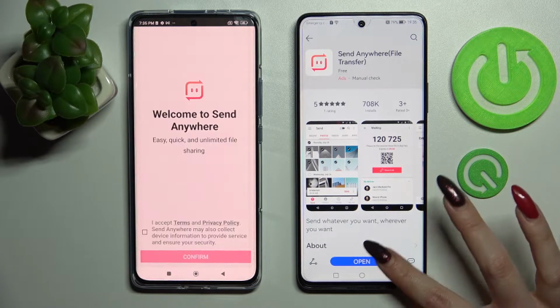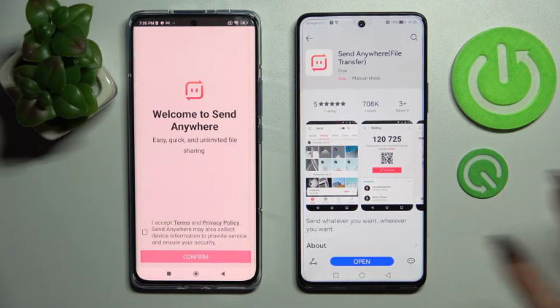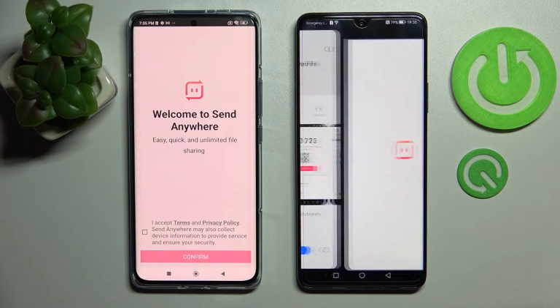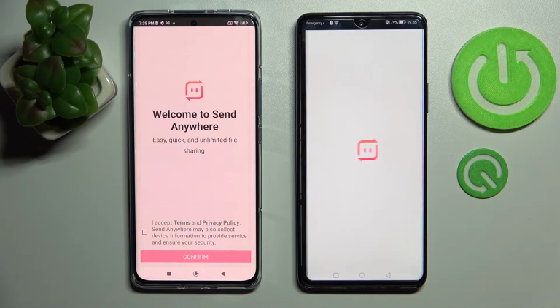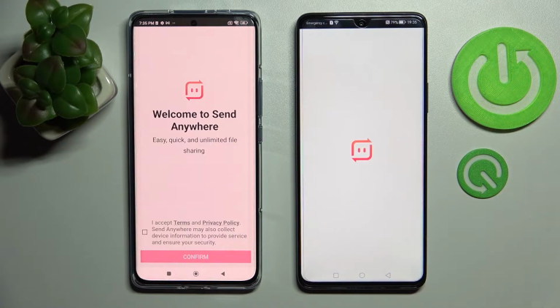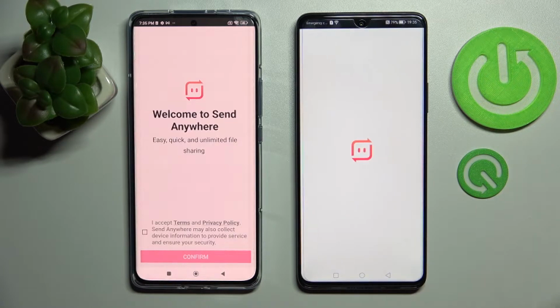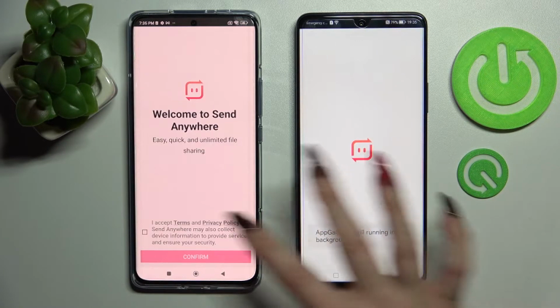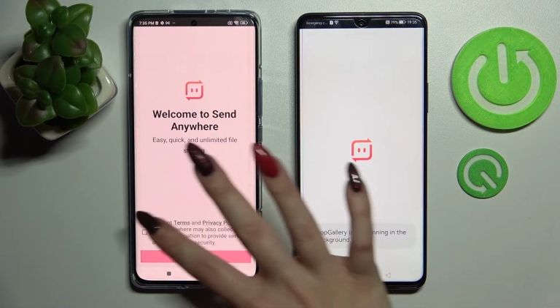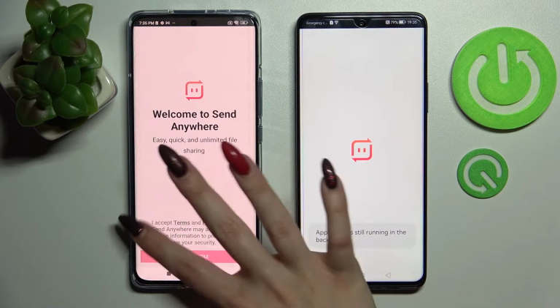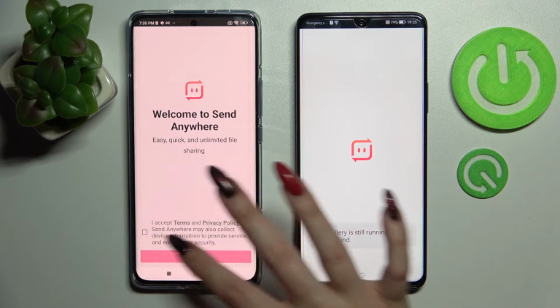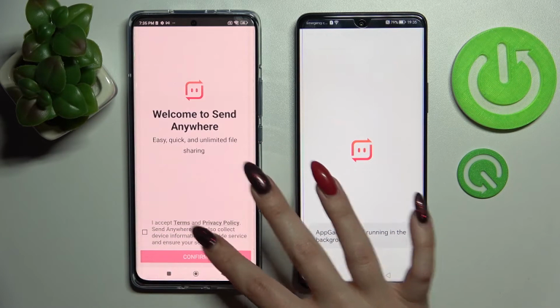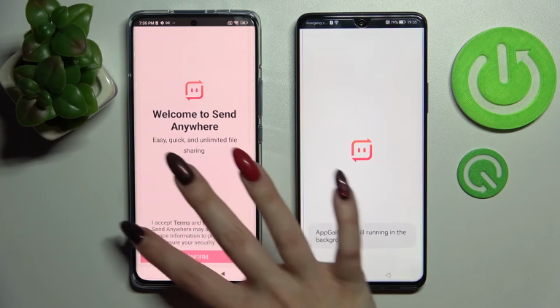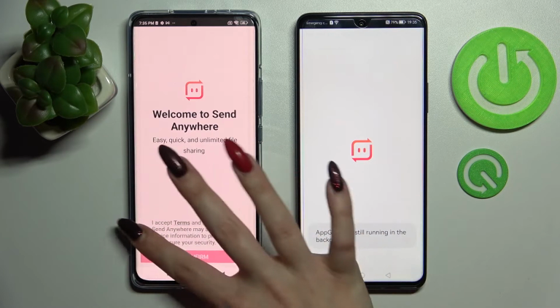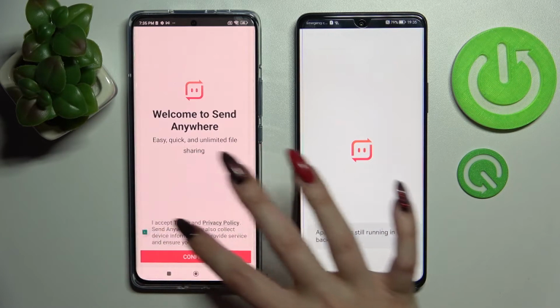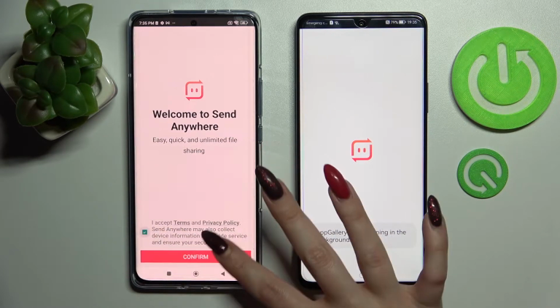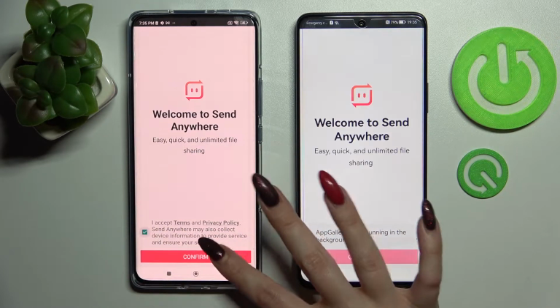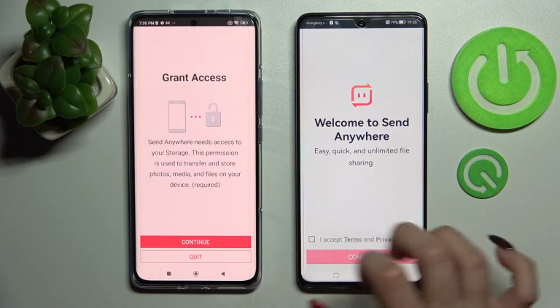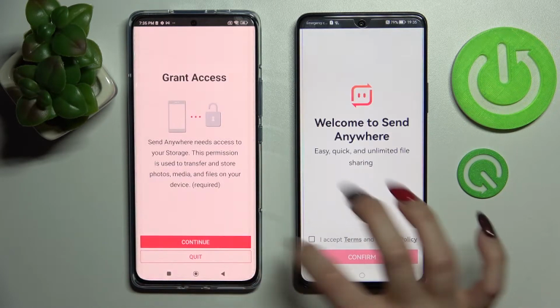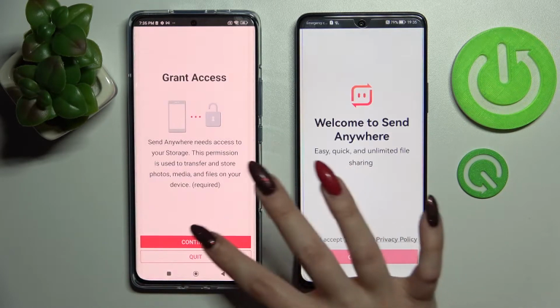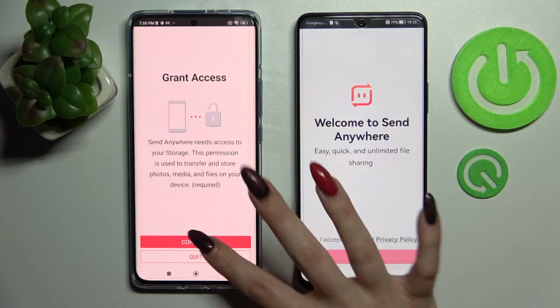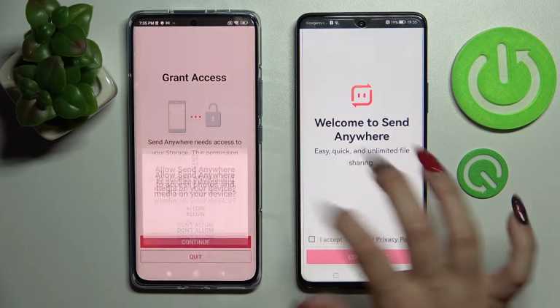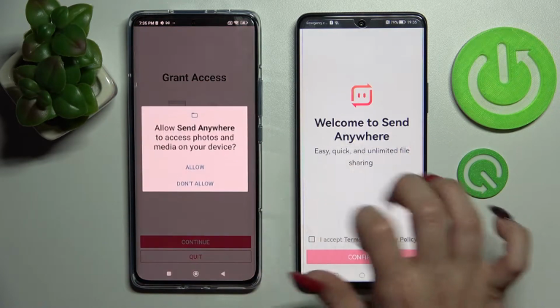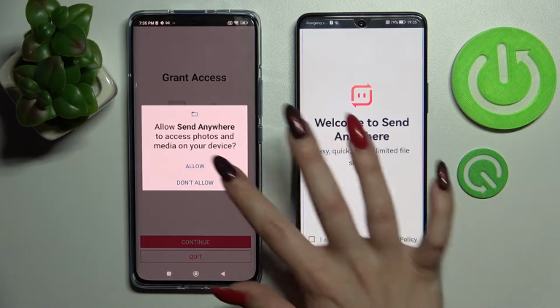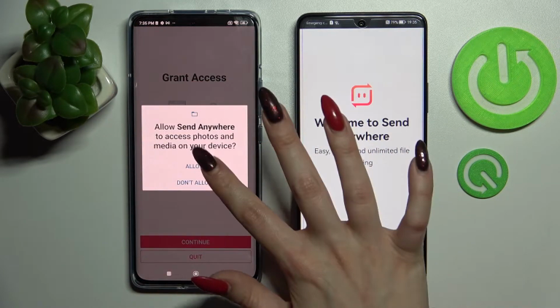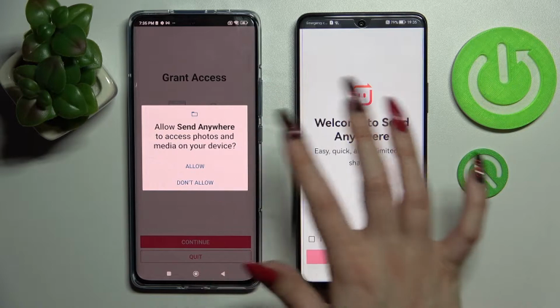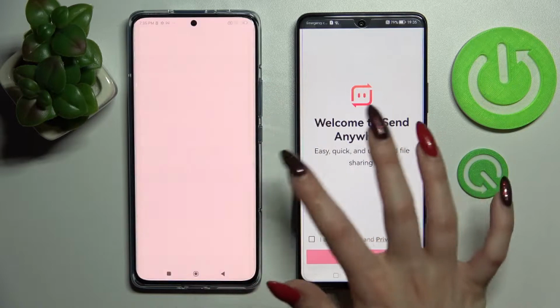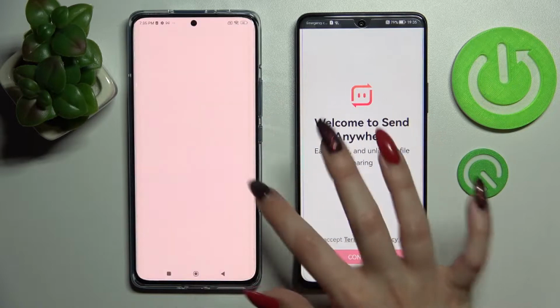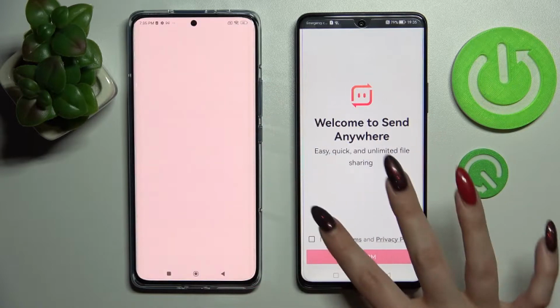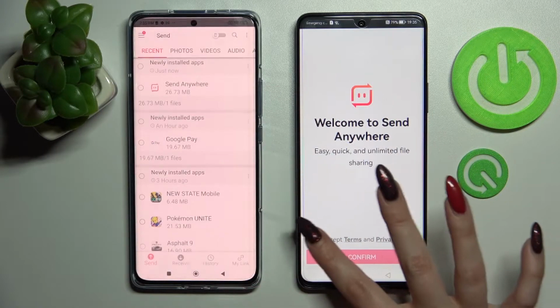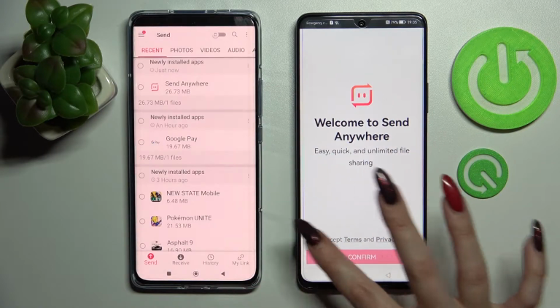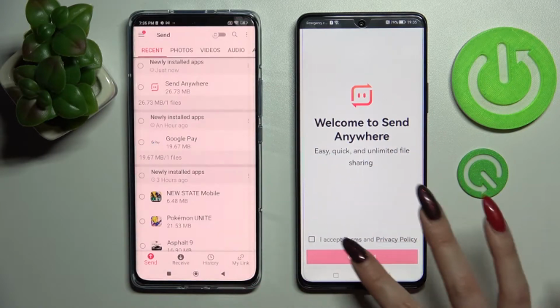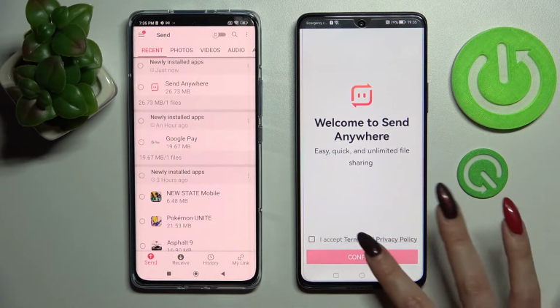Following that you need to click on I accept, then confirm, continue and allow on both devices.